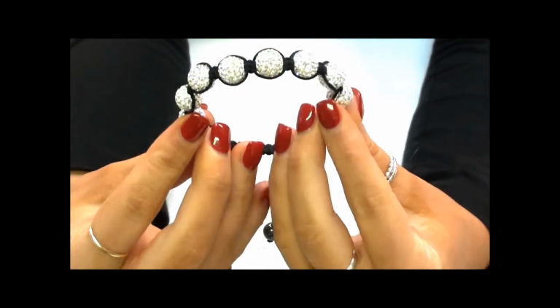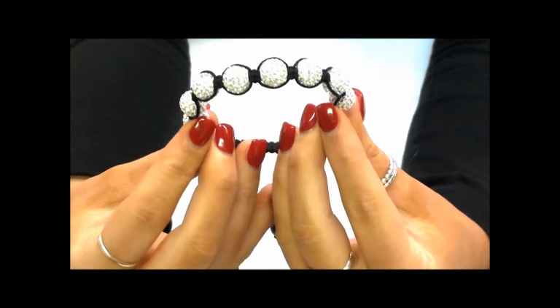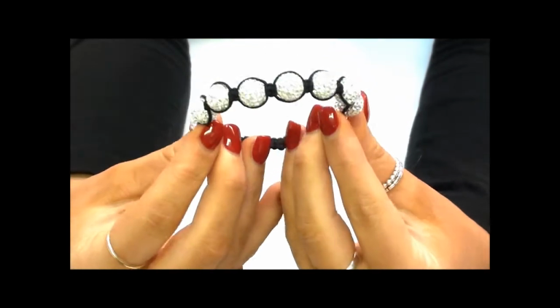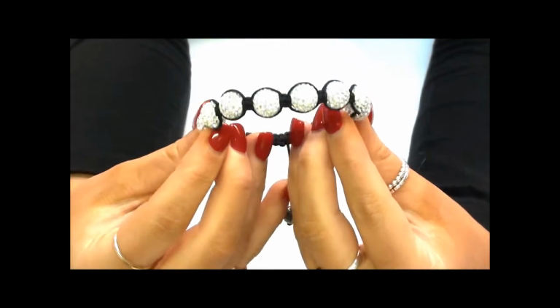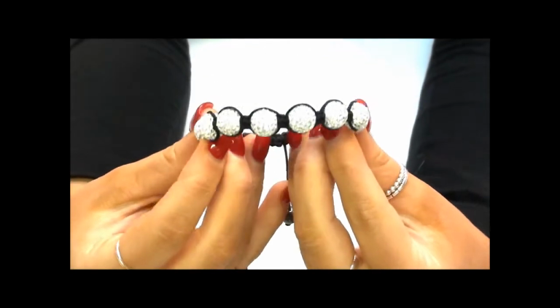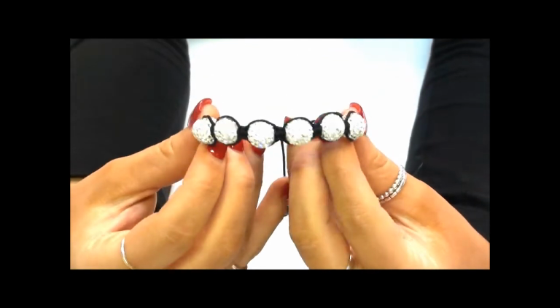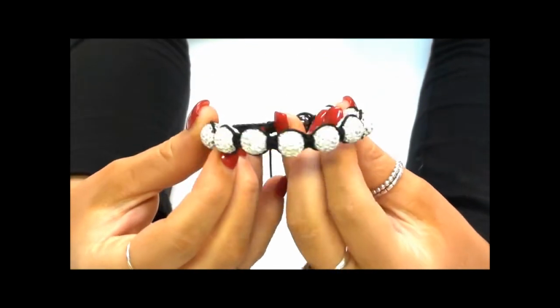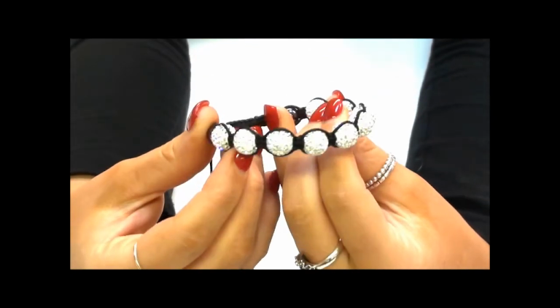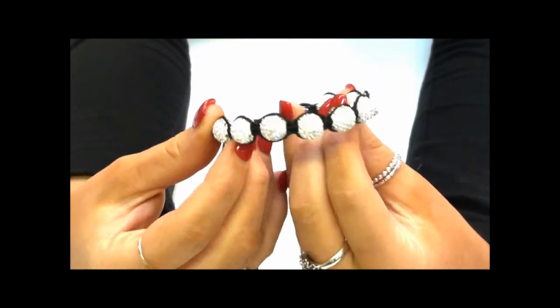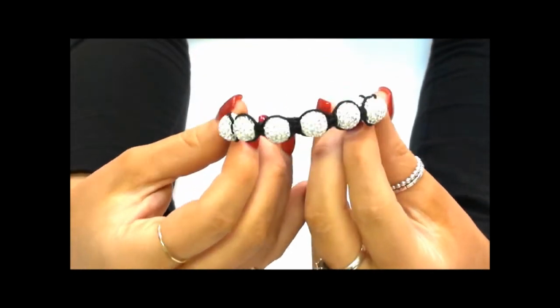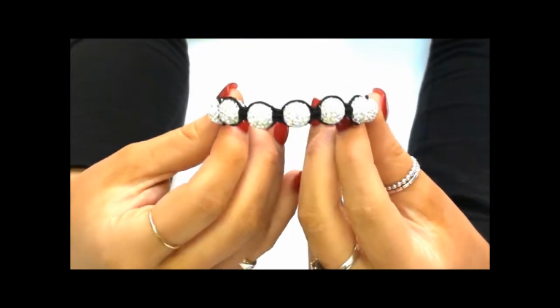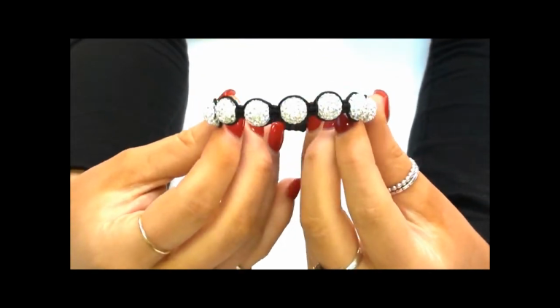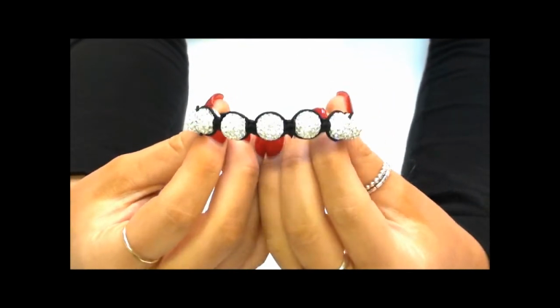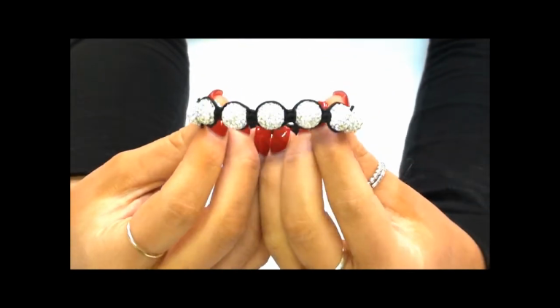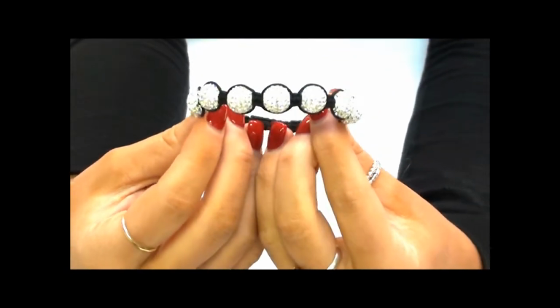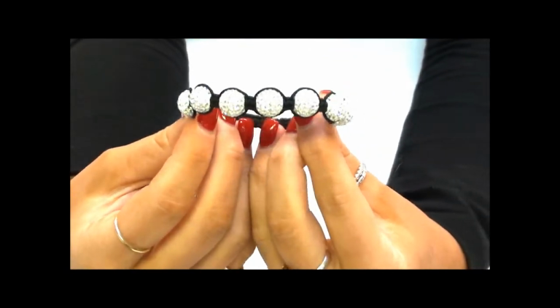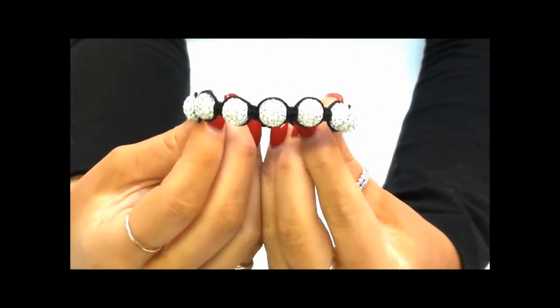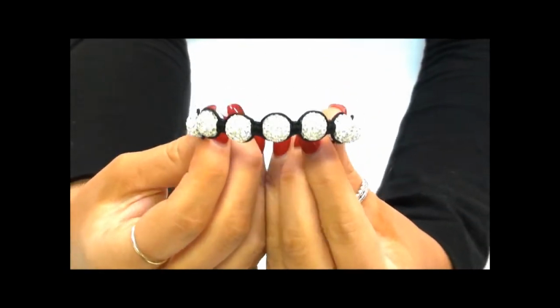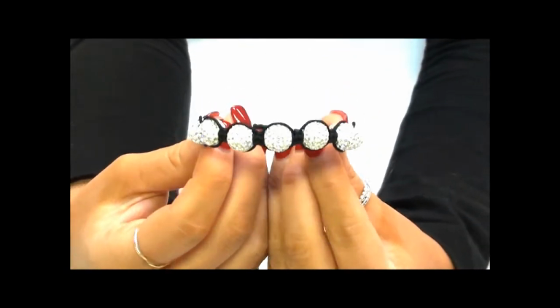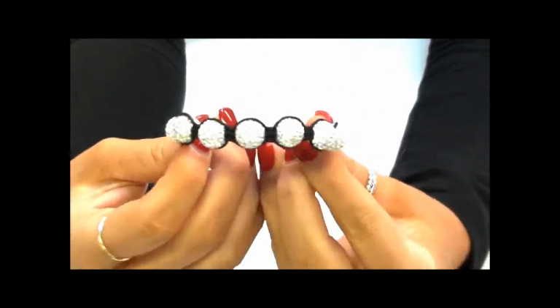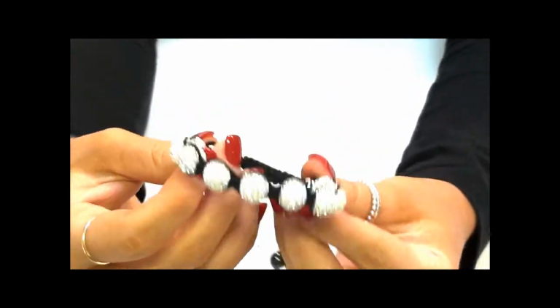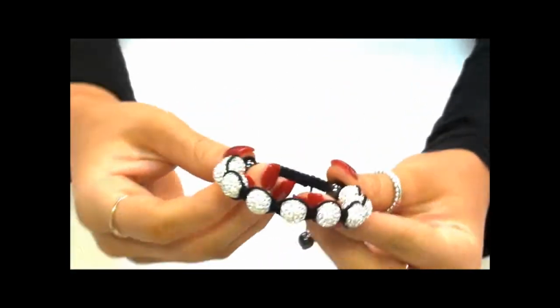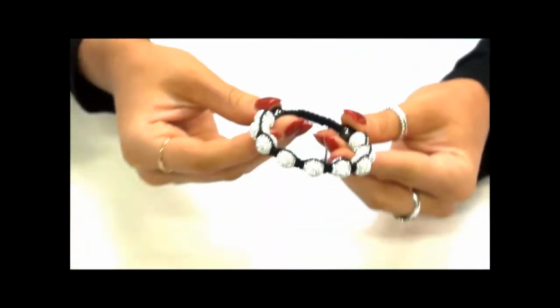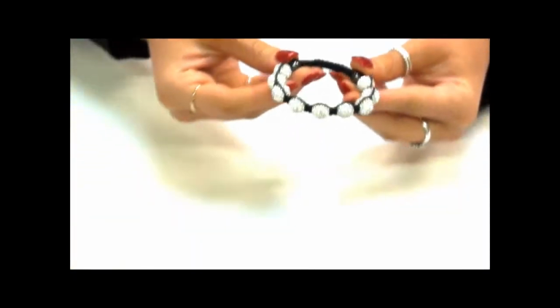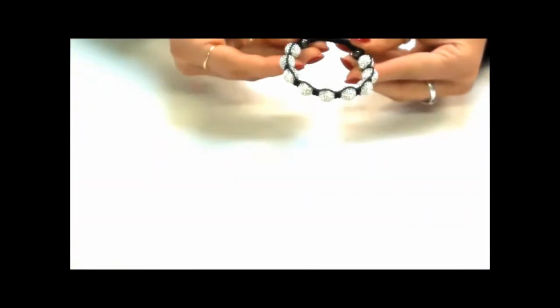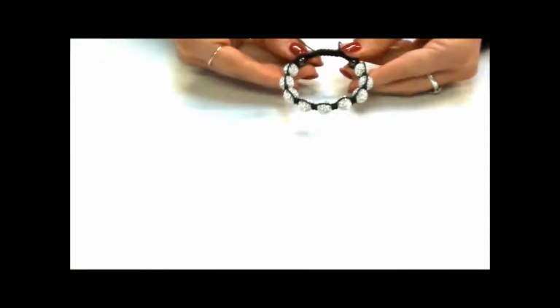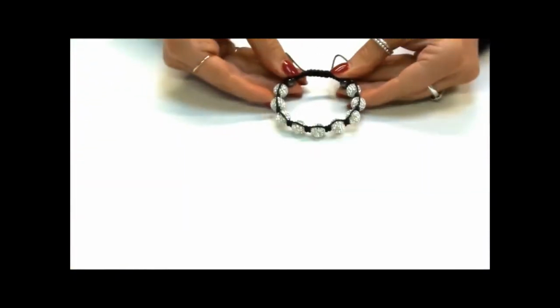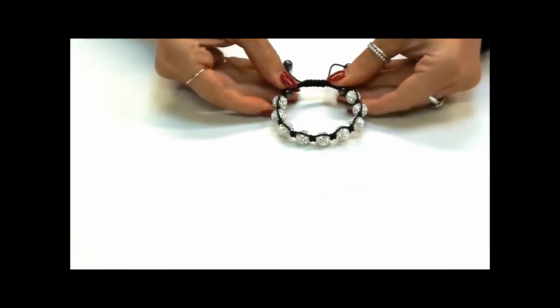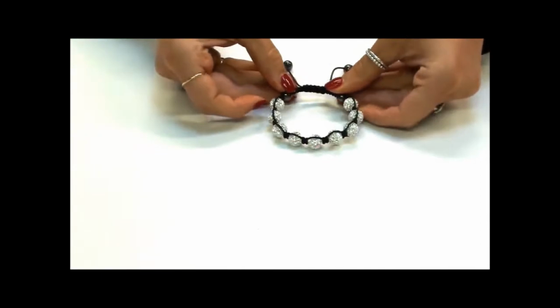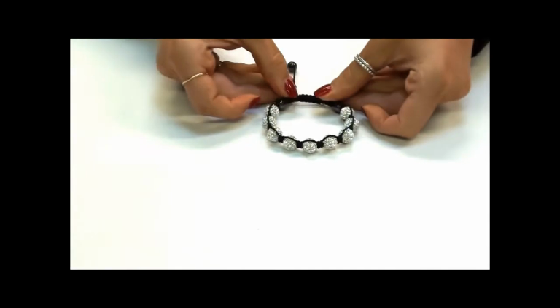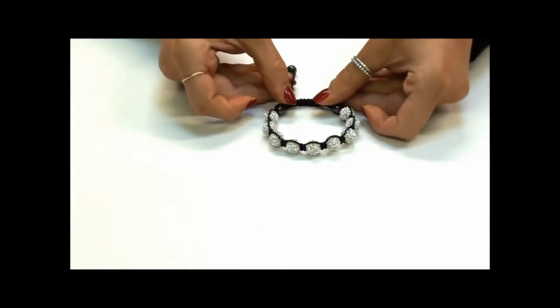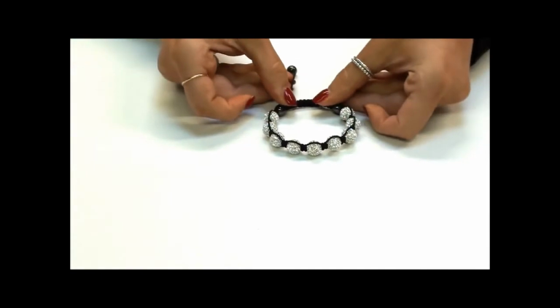This is the classic bracelet, however there's a huge selection available. Go to www.argento.com to see them all.